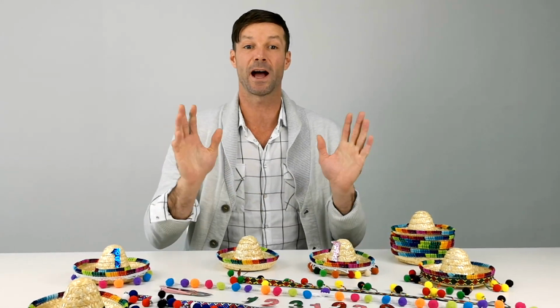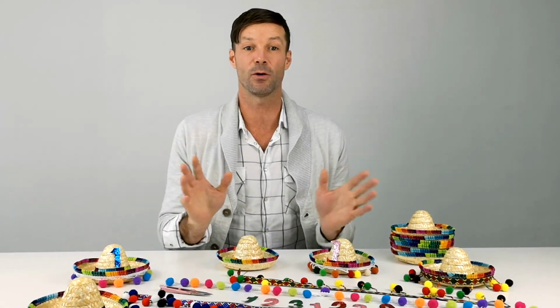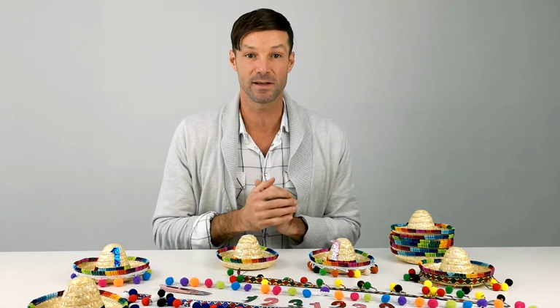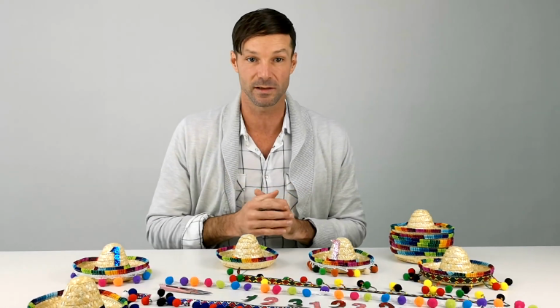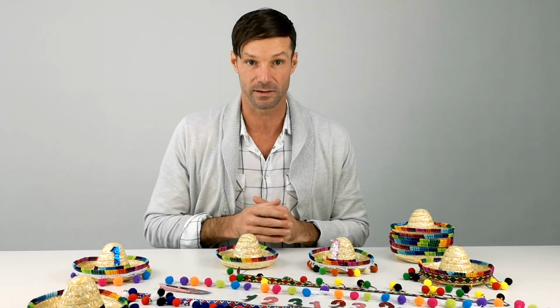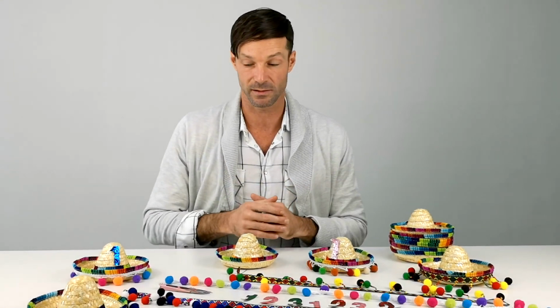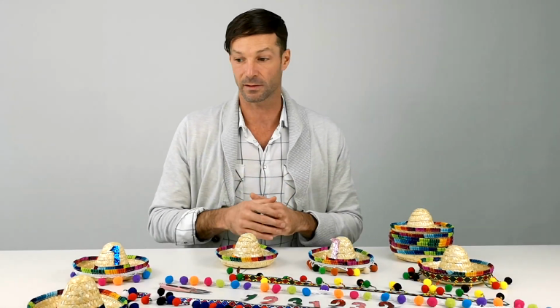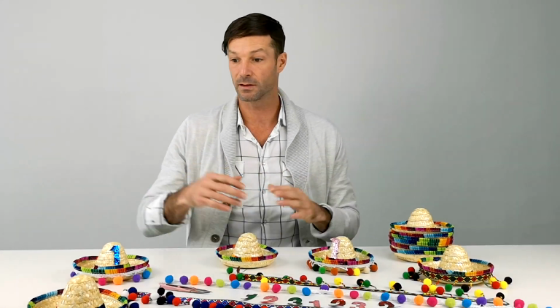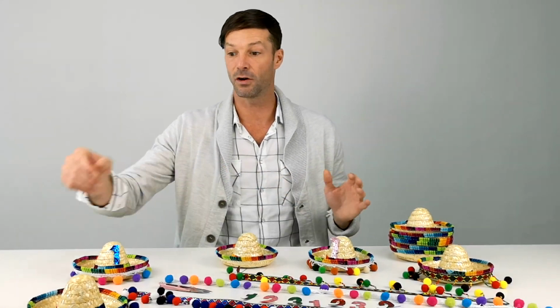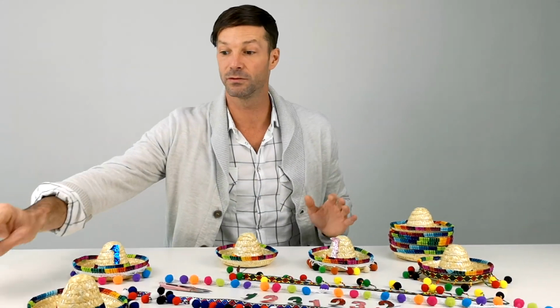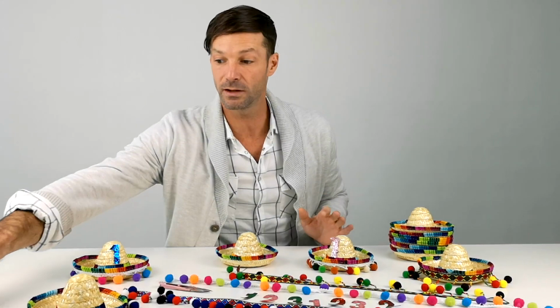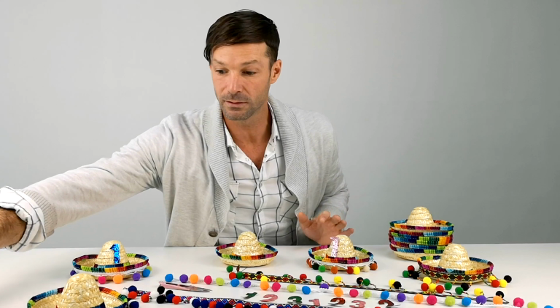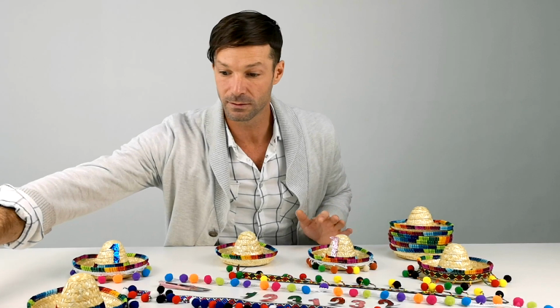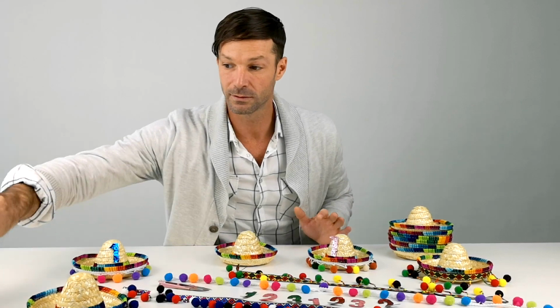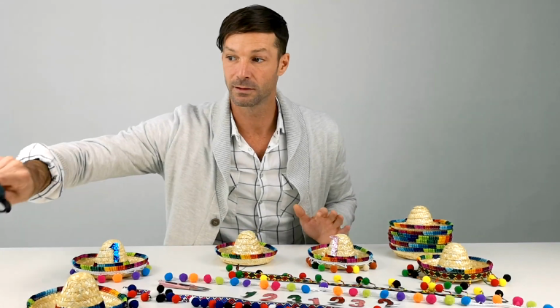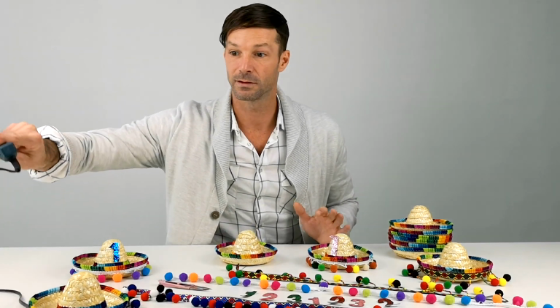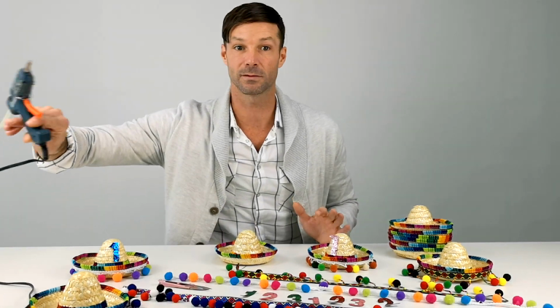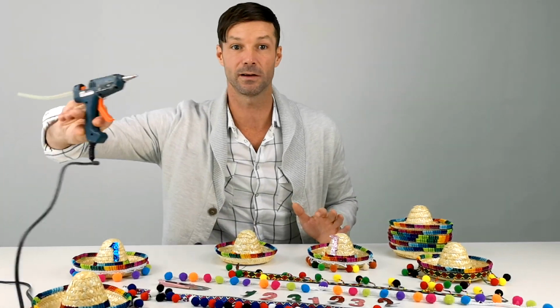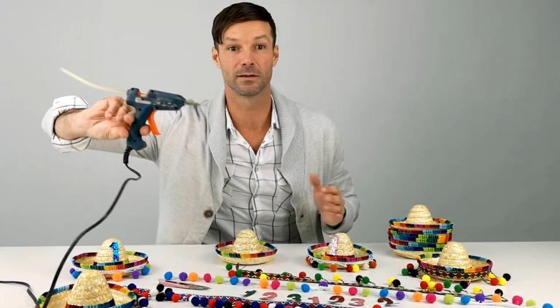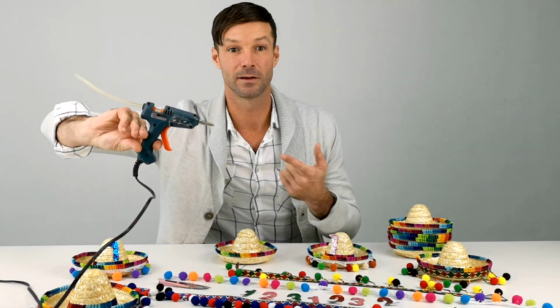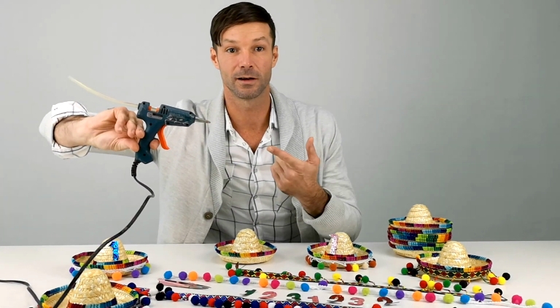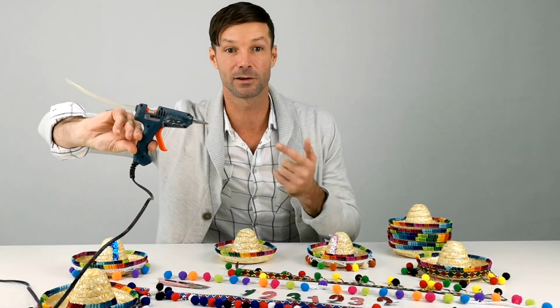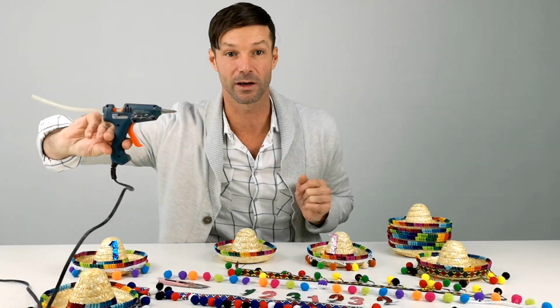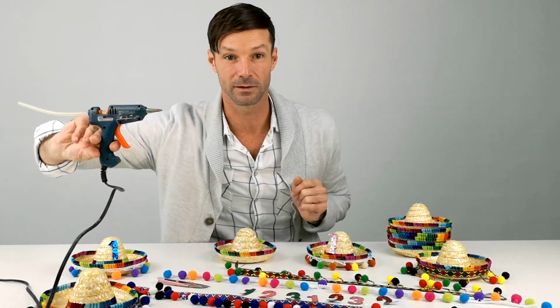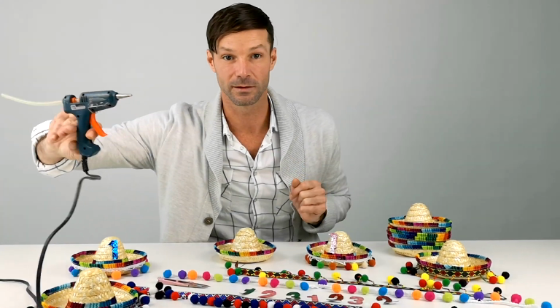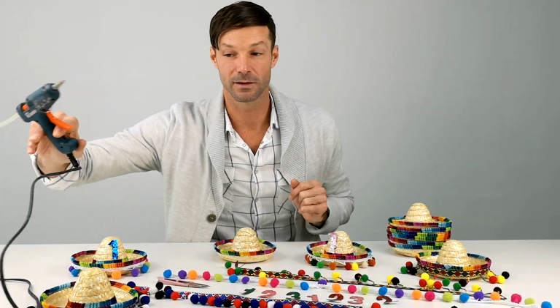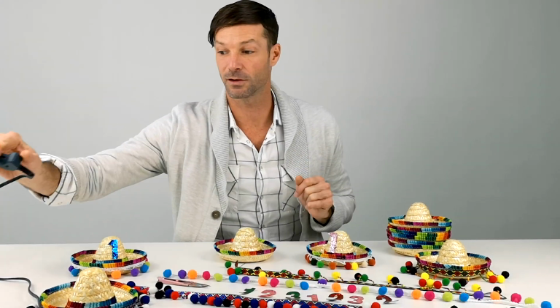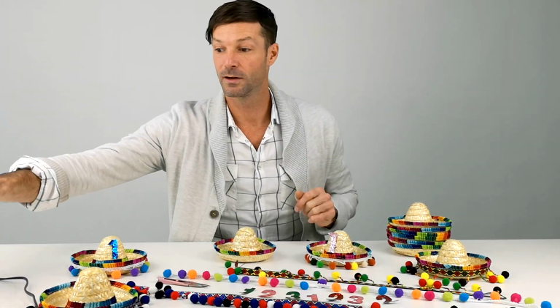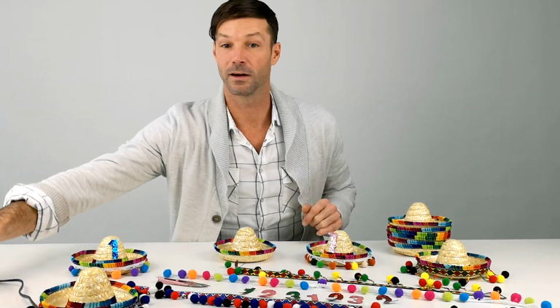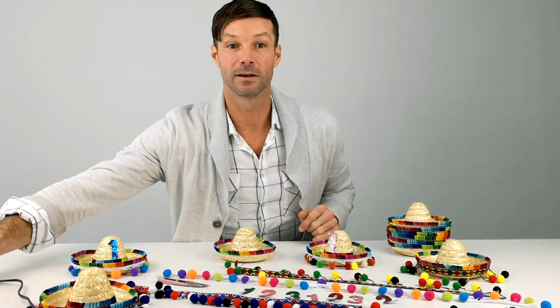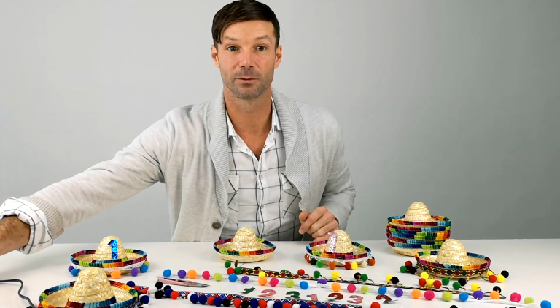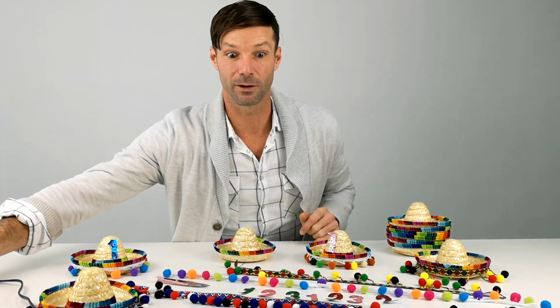So we are going to make one of these party hats just to show you how easy it is. All you need is right here — a glue gun. So here we go!